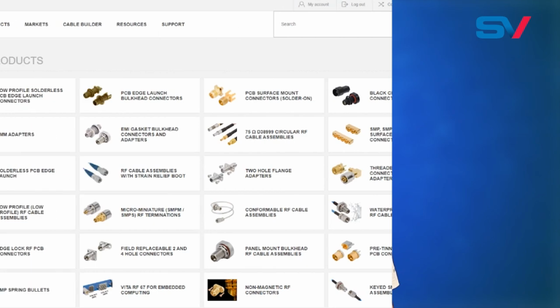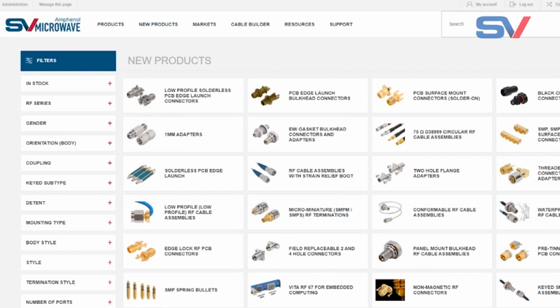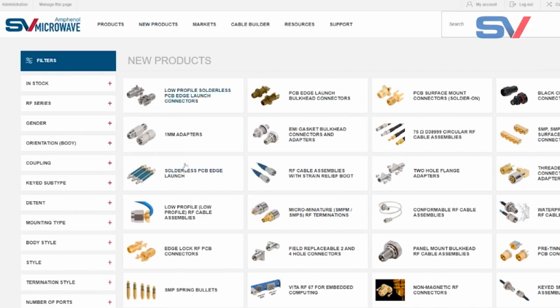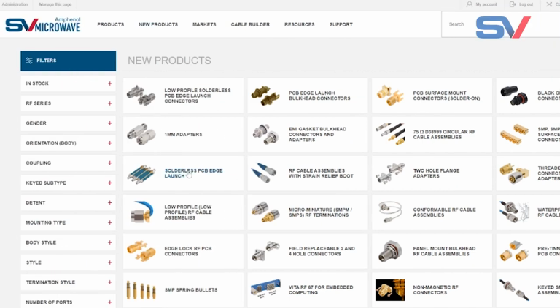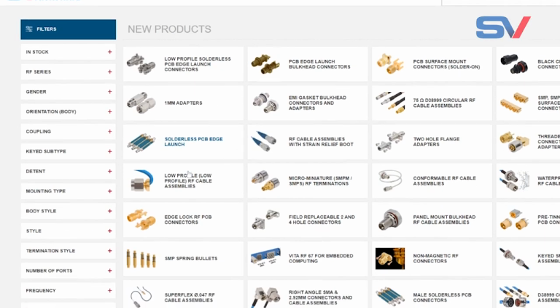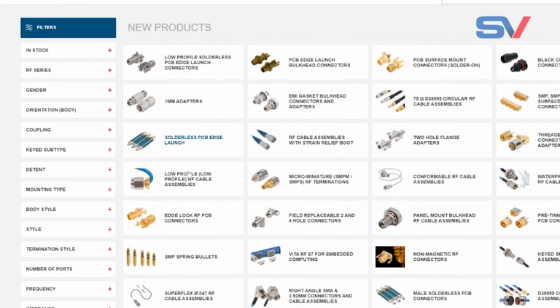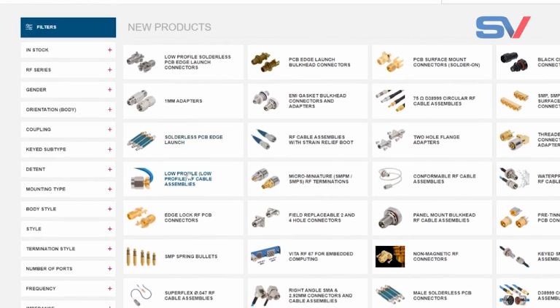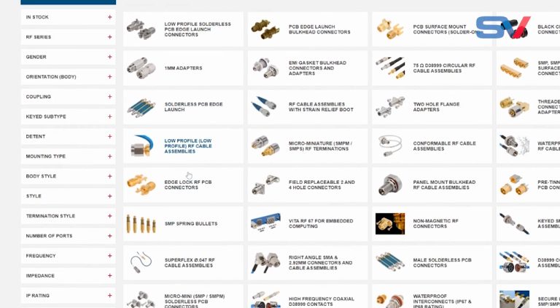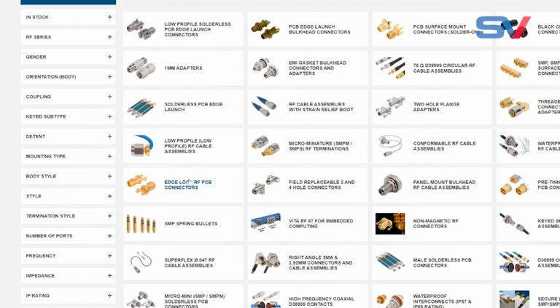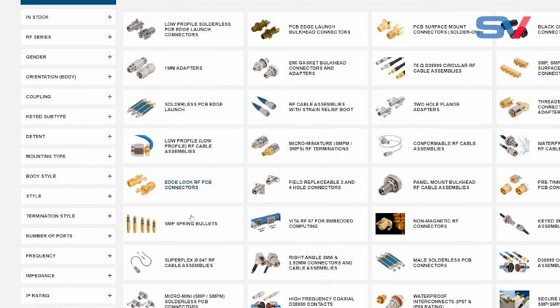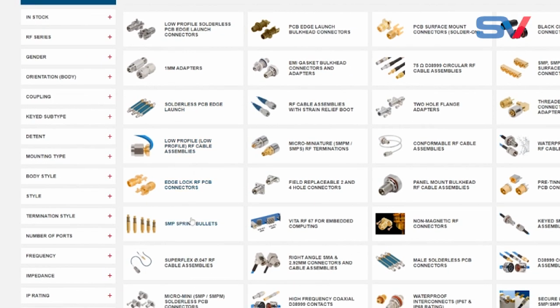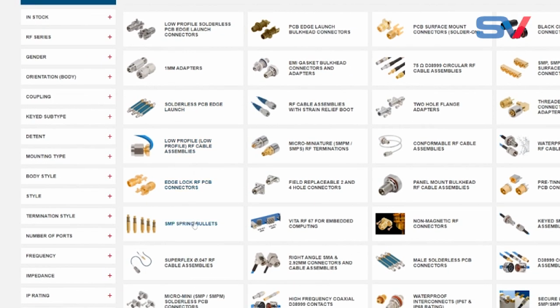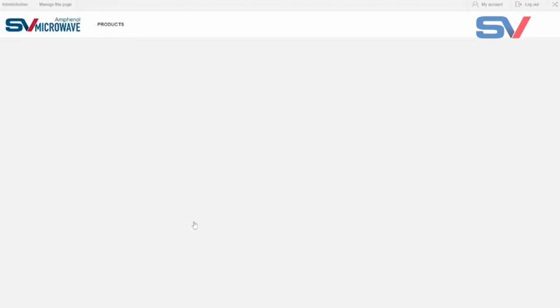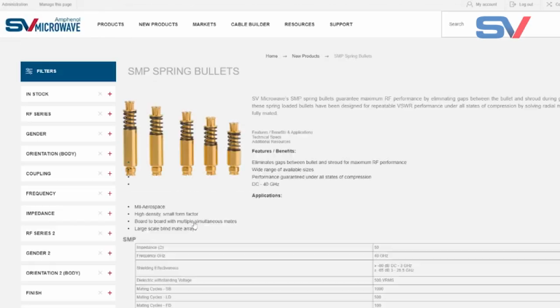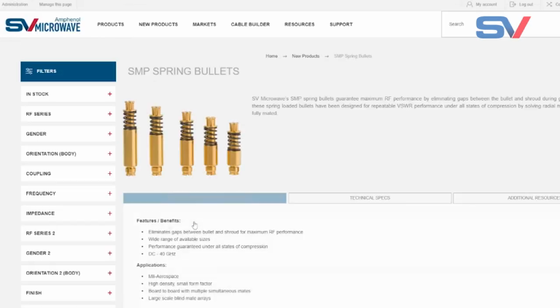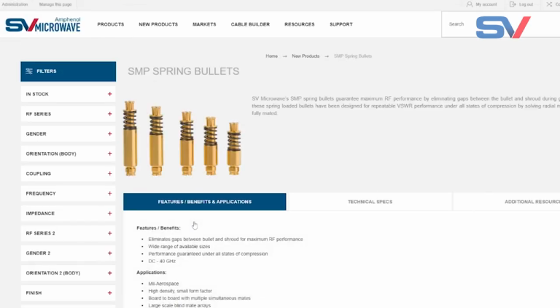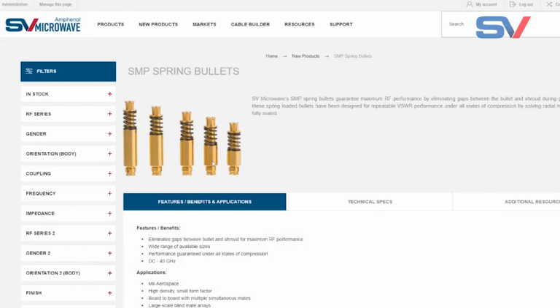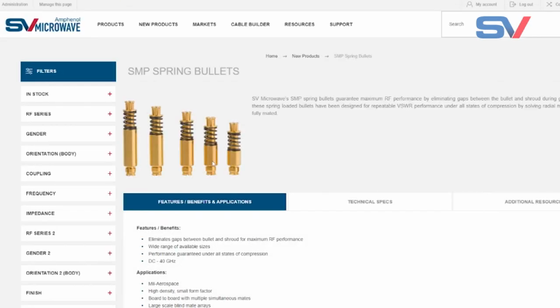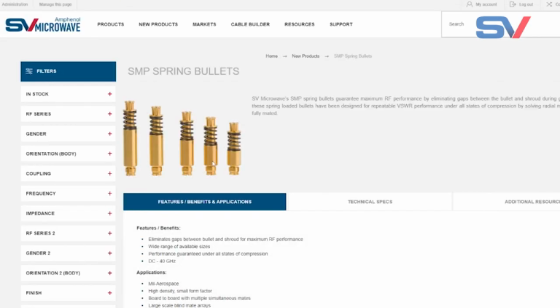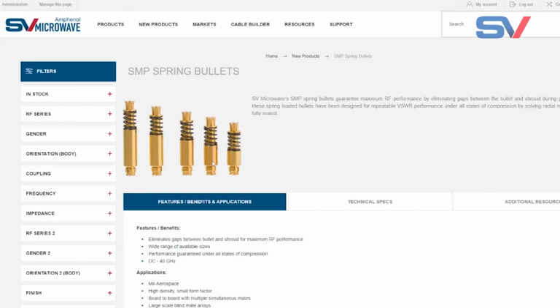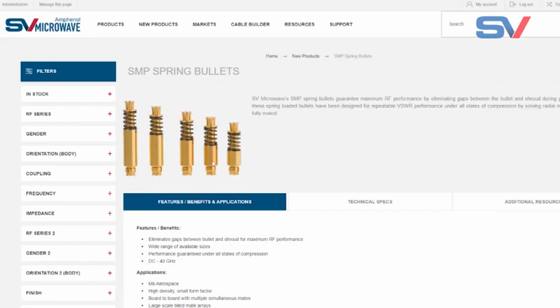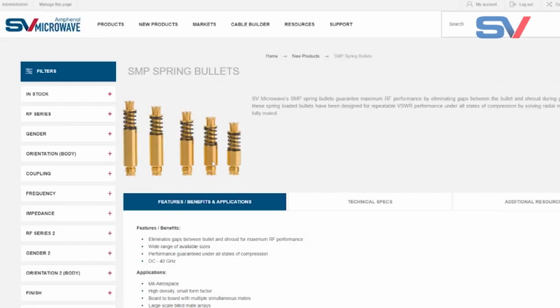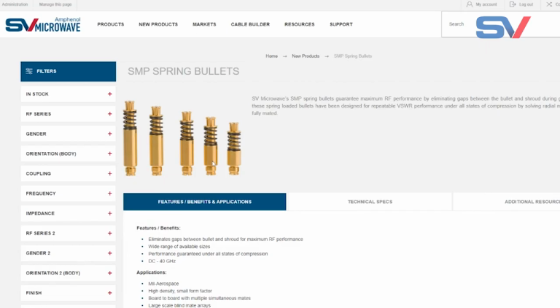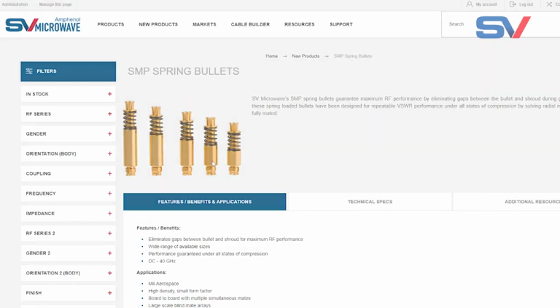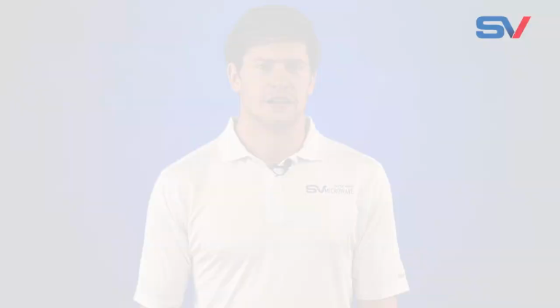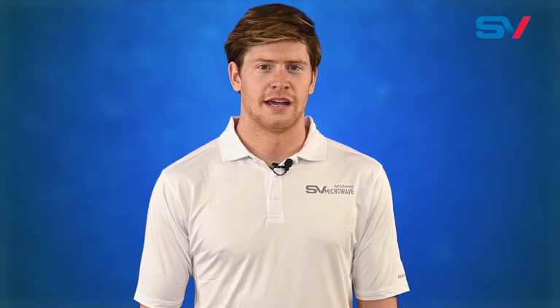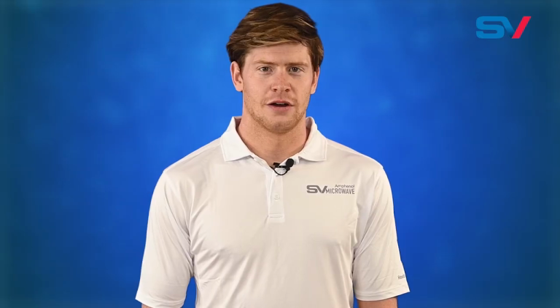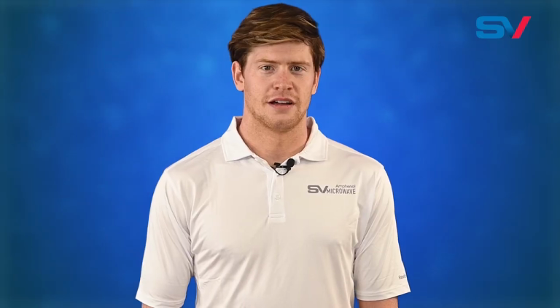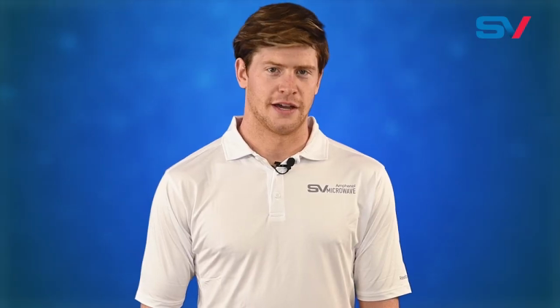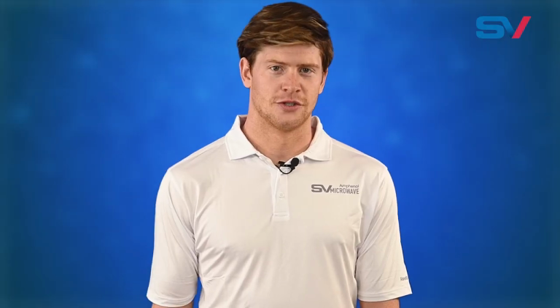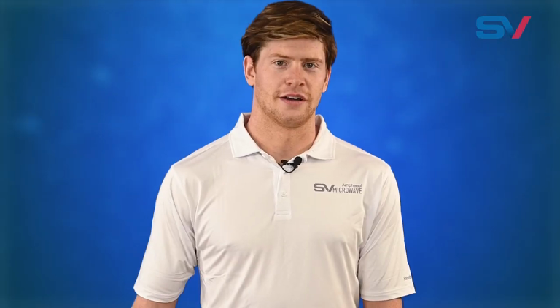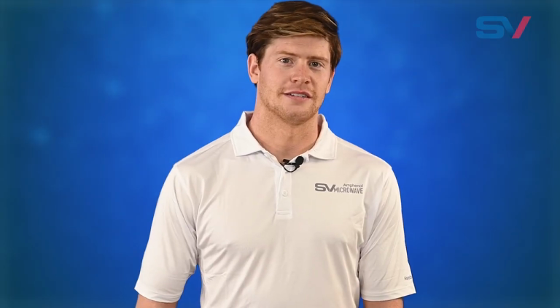You can find our SMP and SMPM spring bullets on our website in our new products section. Take a look, and thank you for joining us.